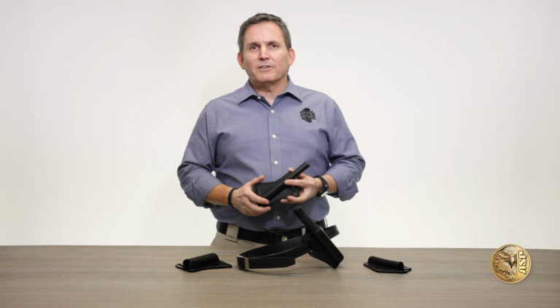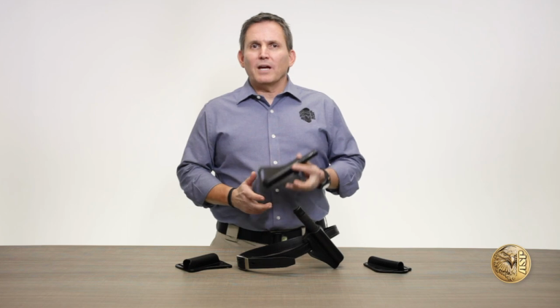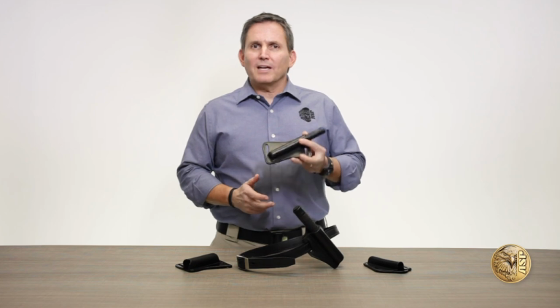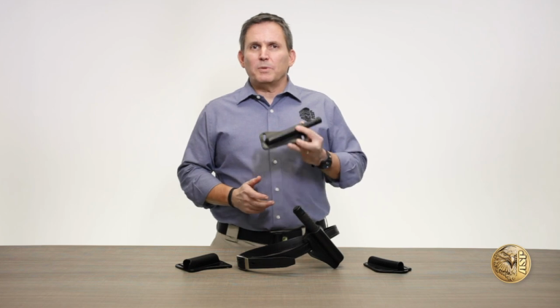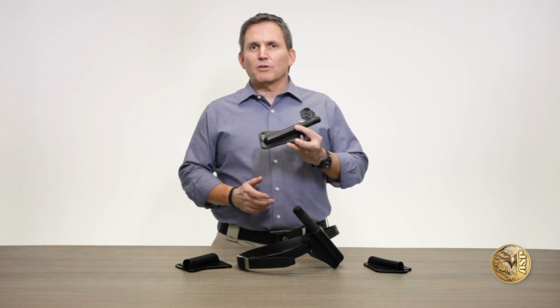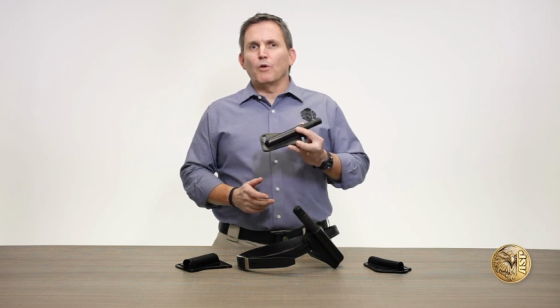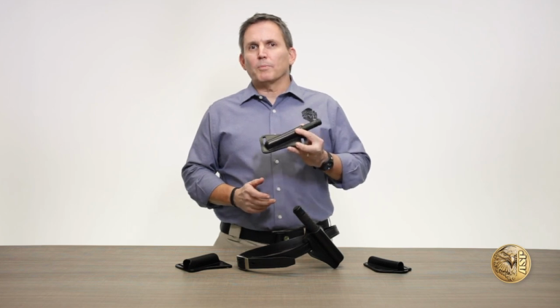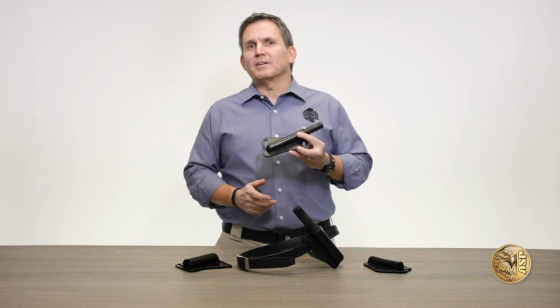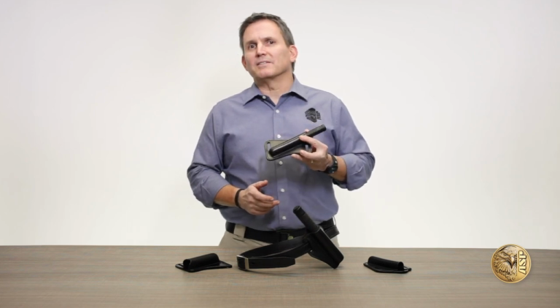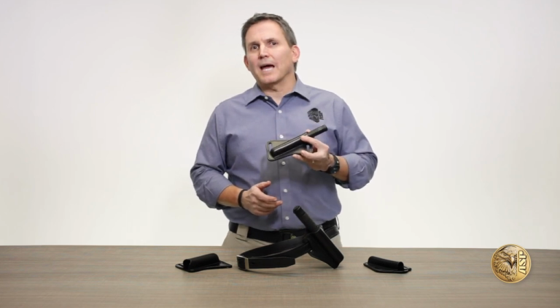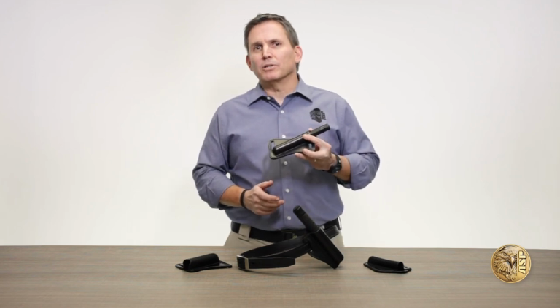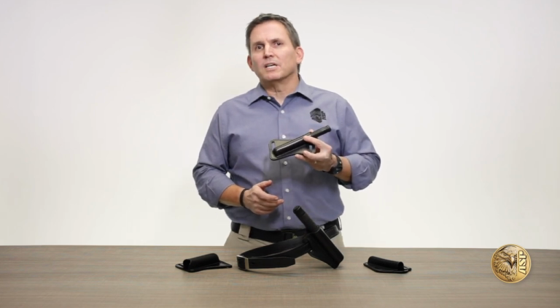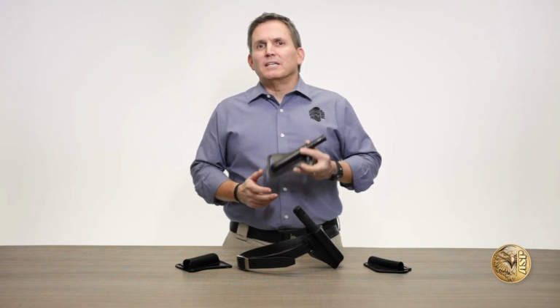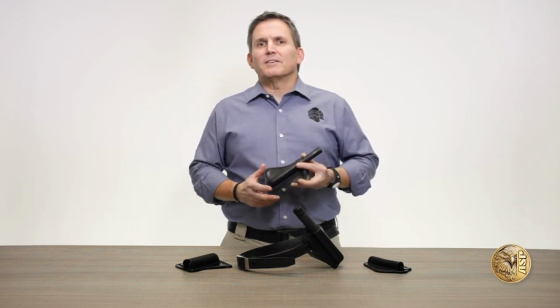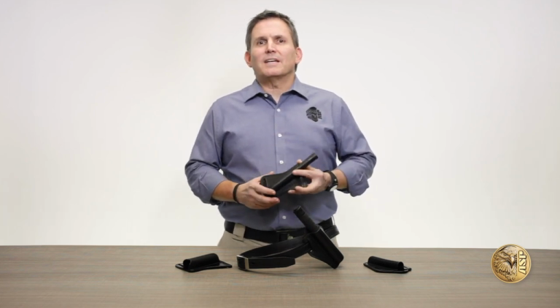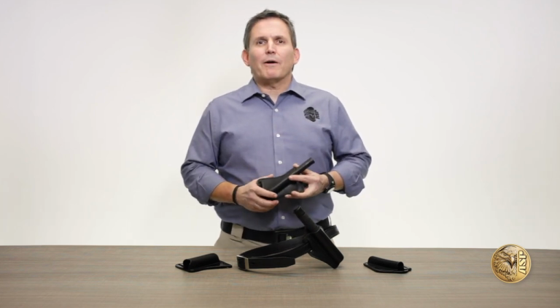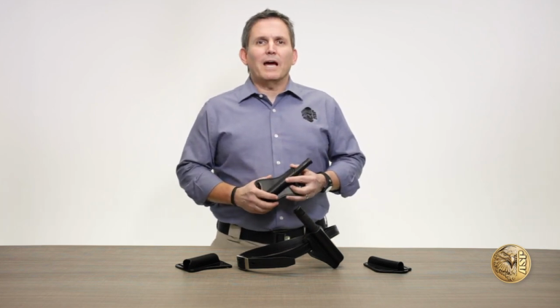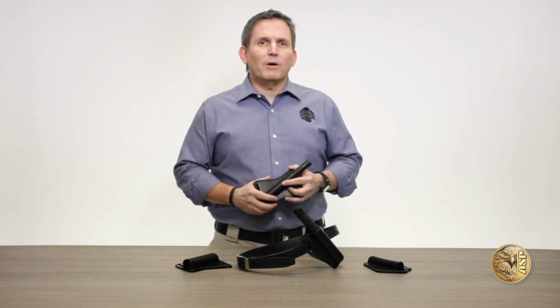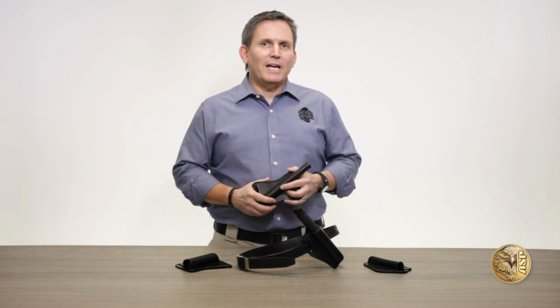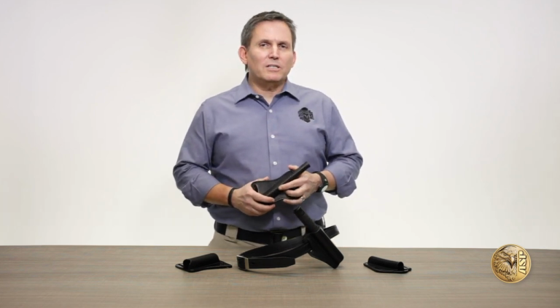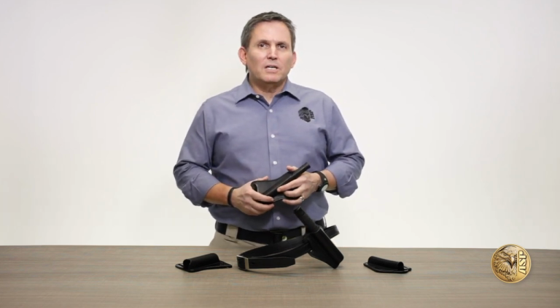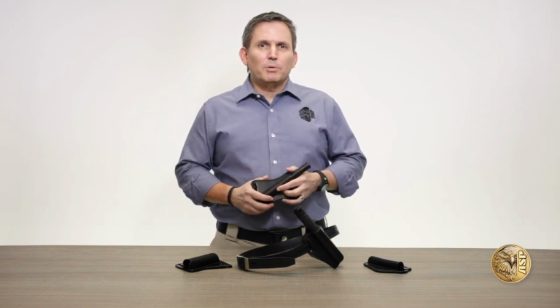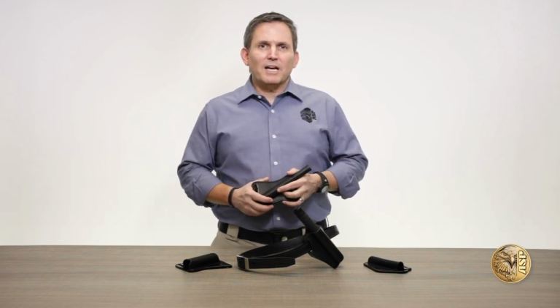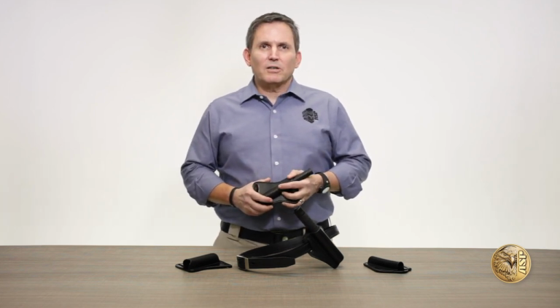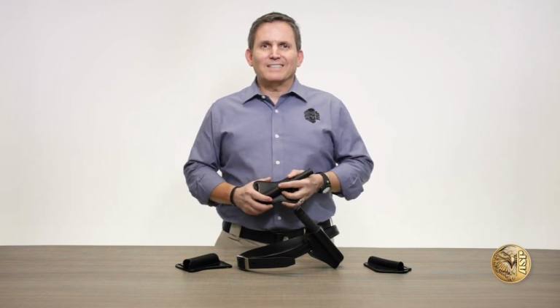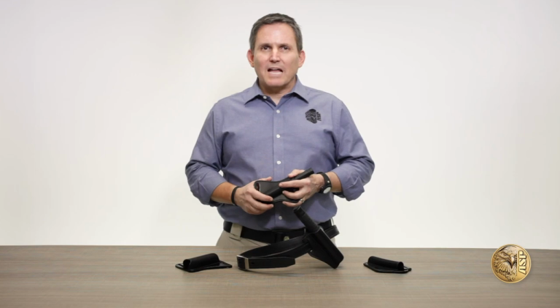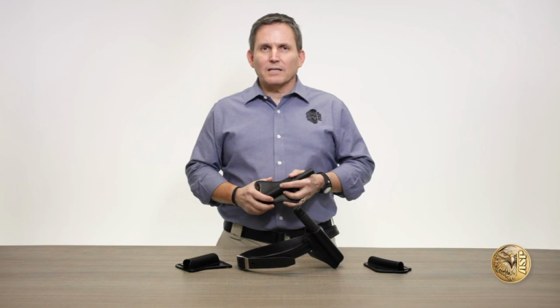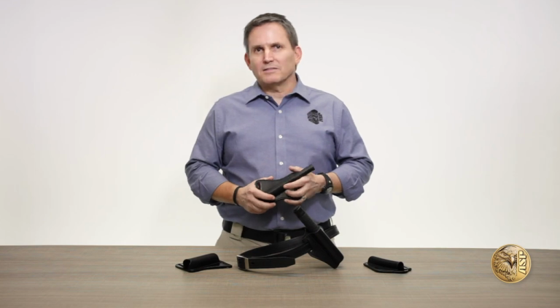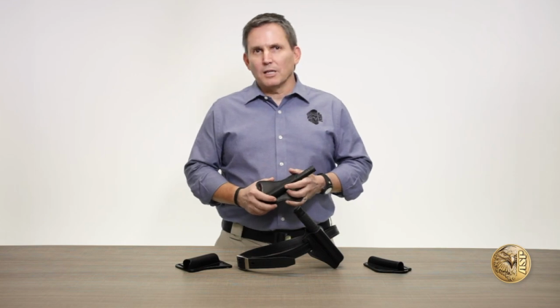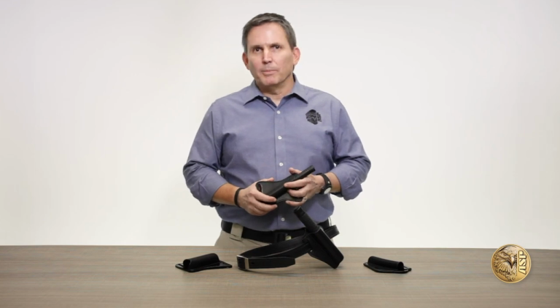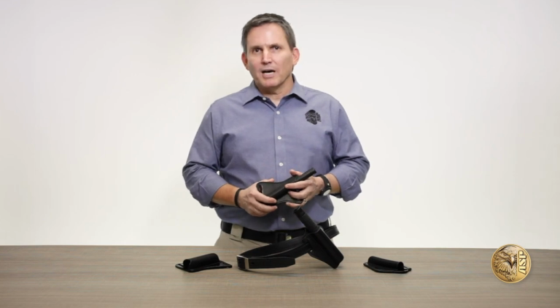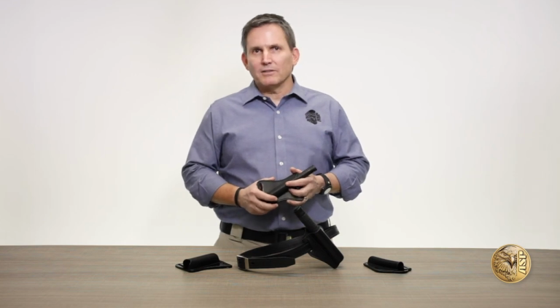Enter ASP's covert baton scabbards, designed to carry our Agent, Protector, and Talon concealable batons.